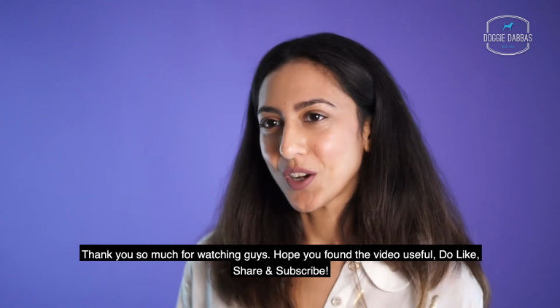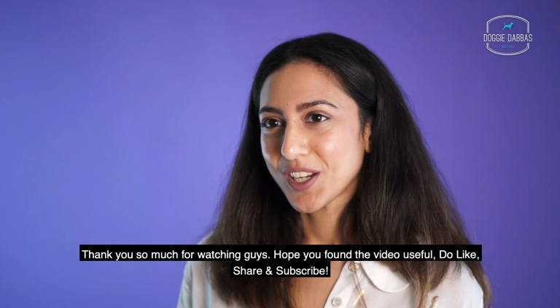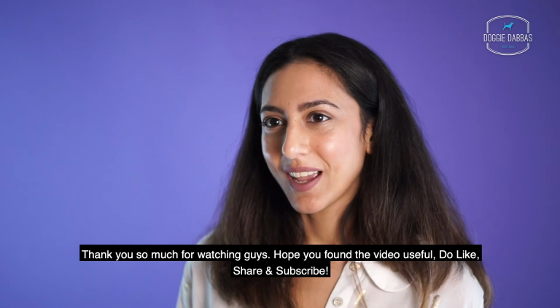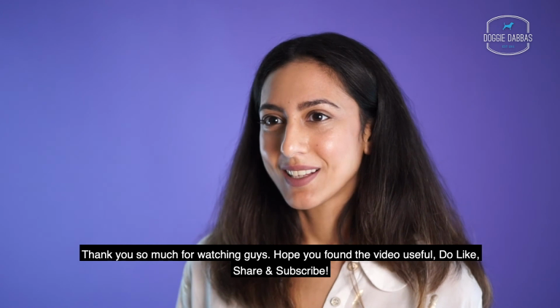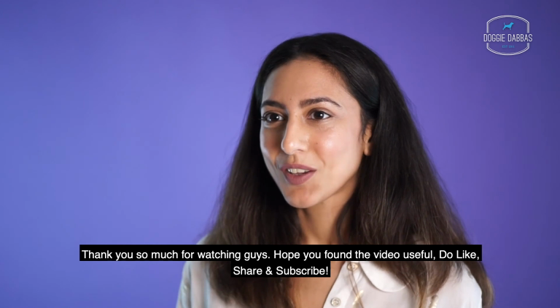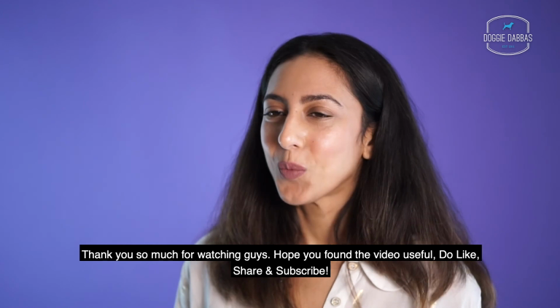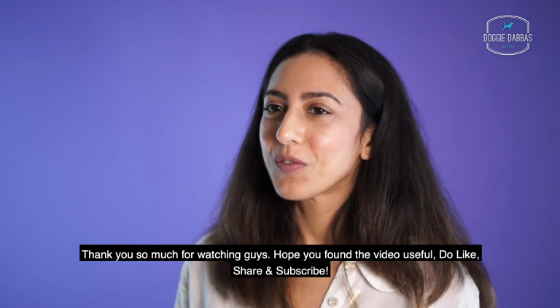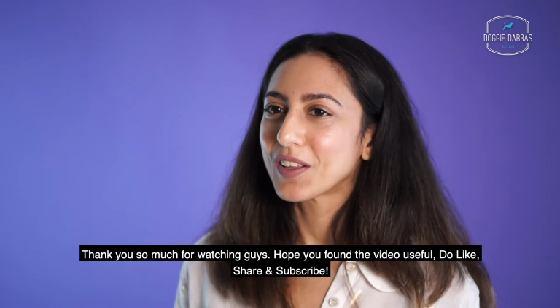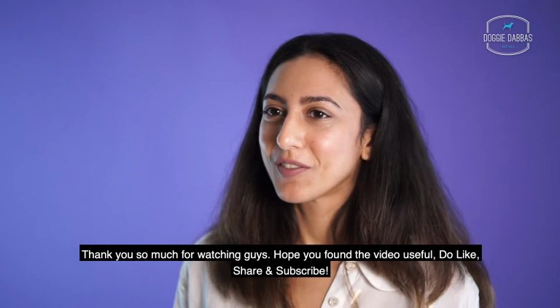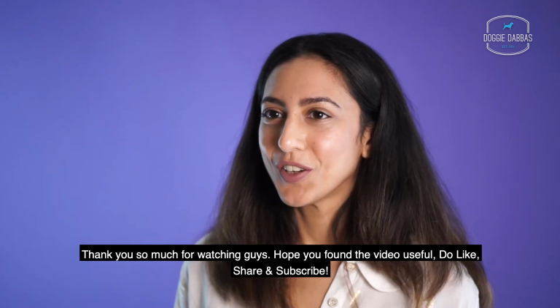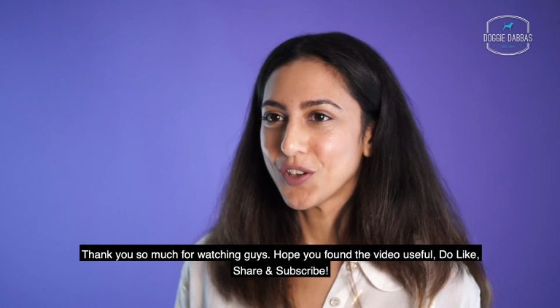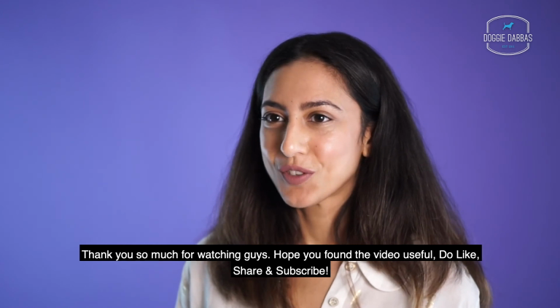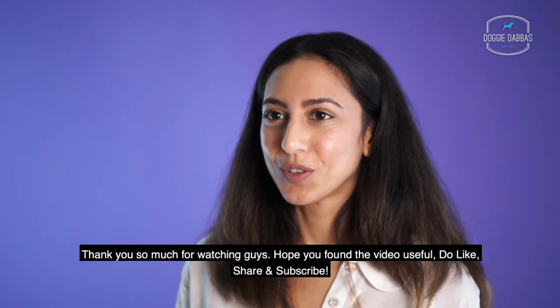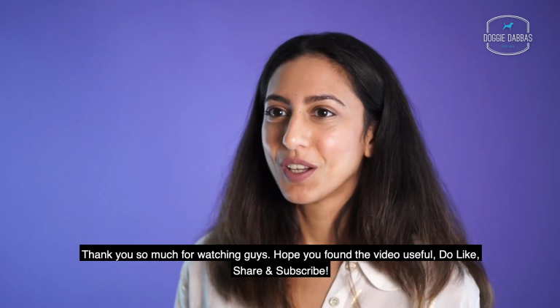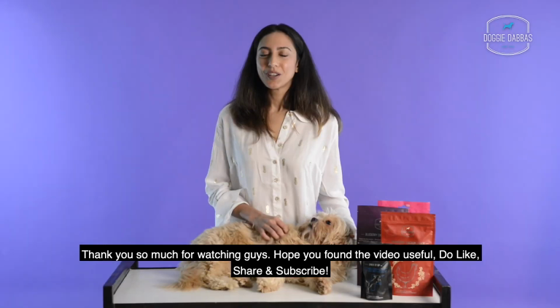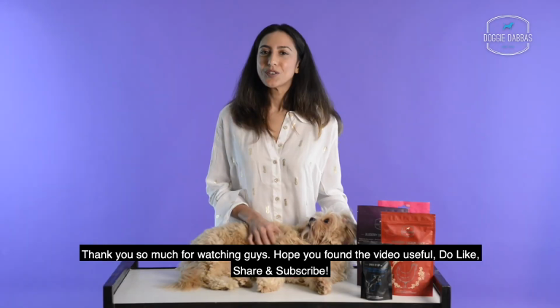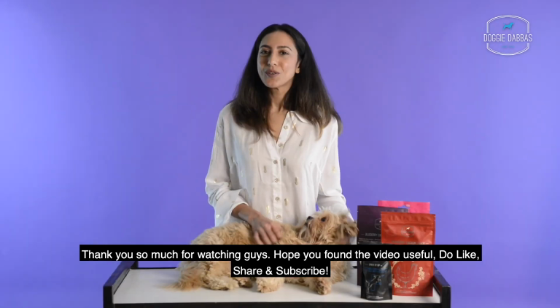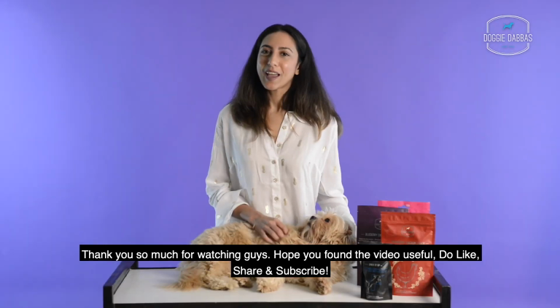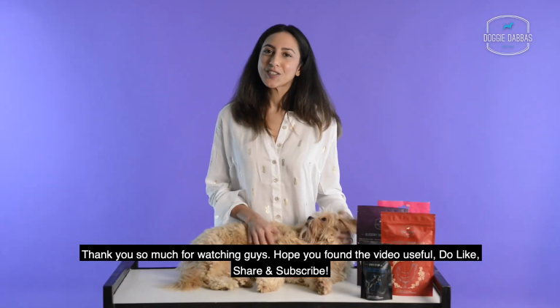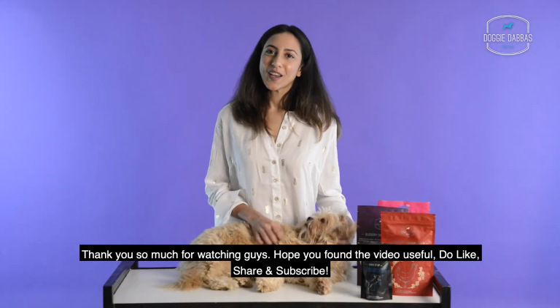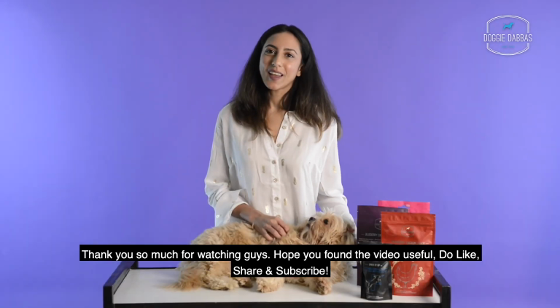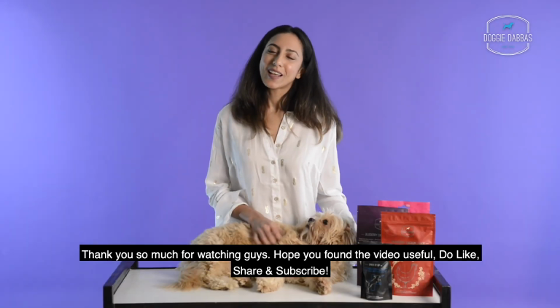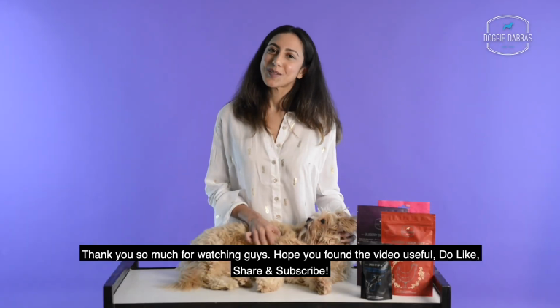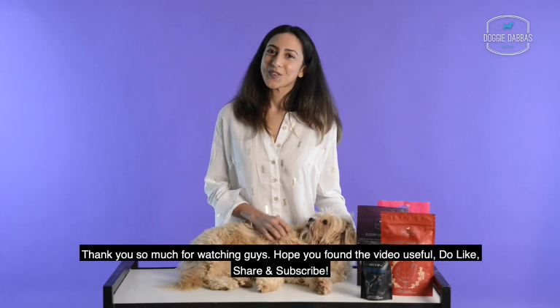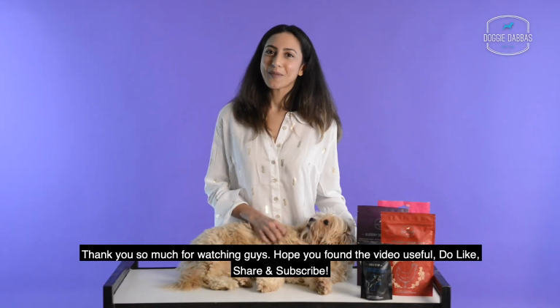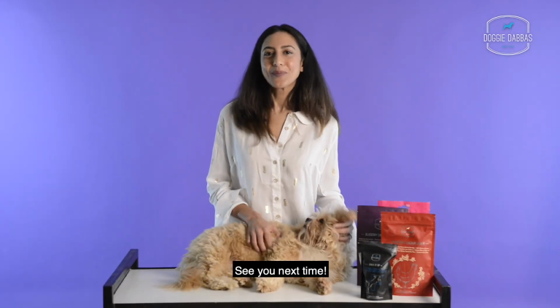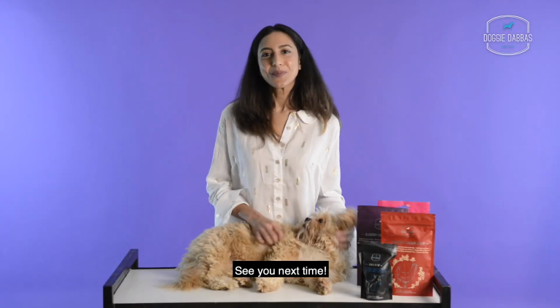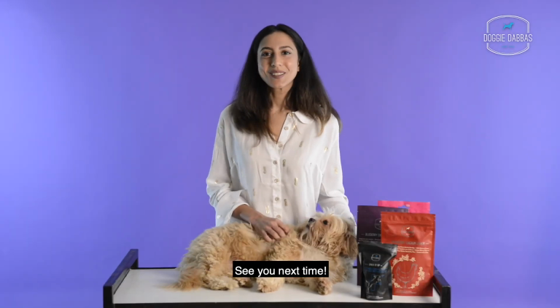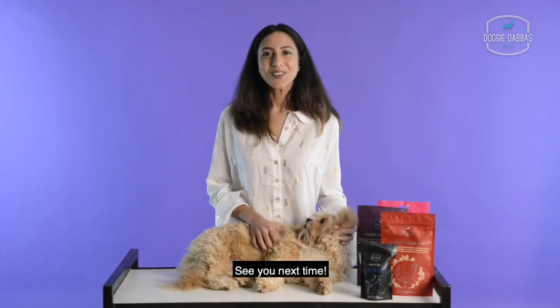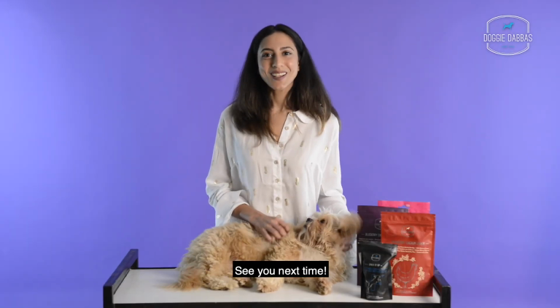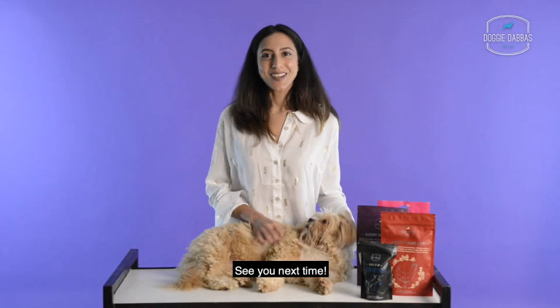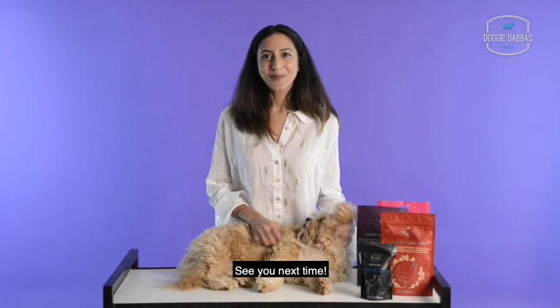Just by proper weight management, you can get more years to spend with your dogs. Thank you so much for watching, guys — hope you found the video useful. Do like, share, and subscribe. See you next time!